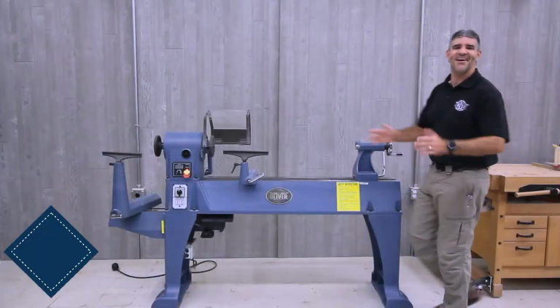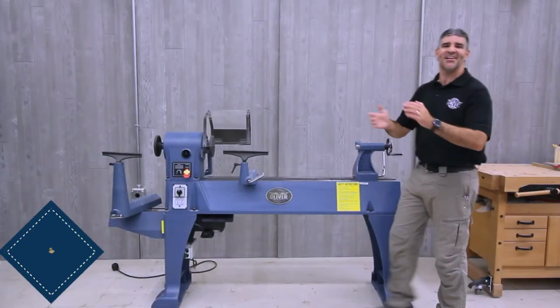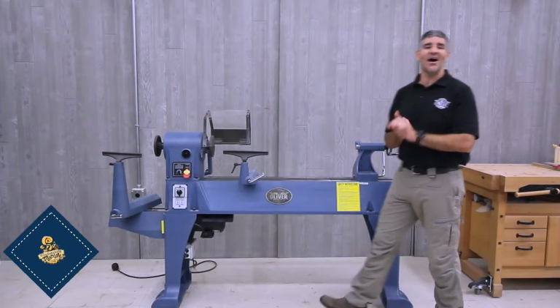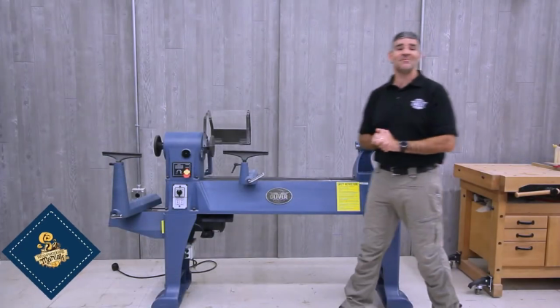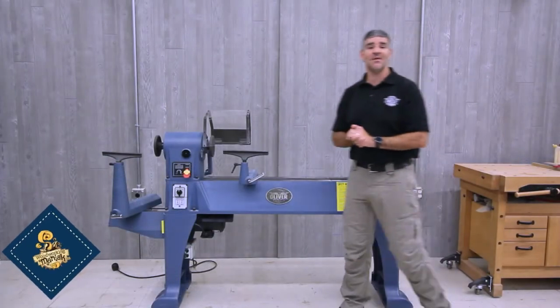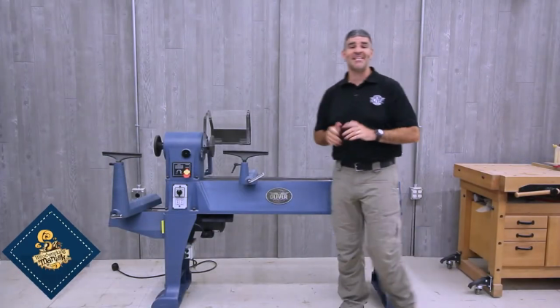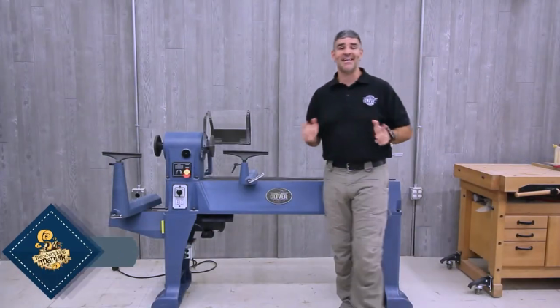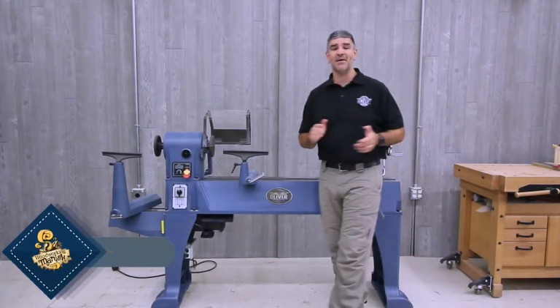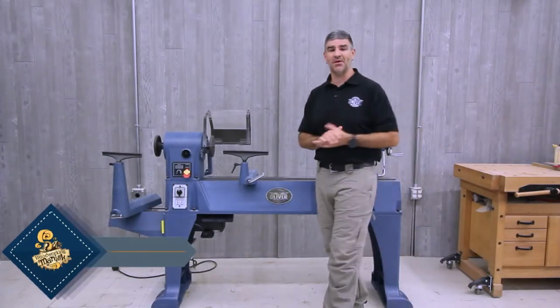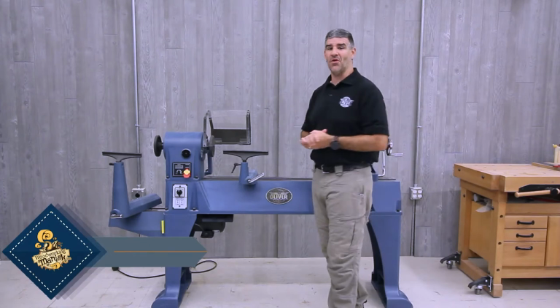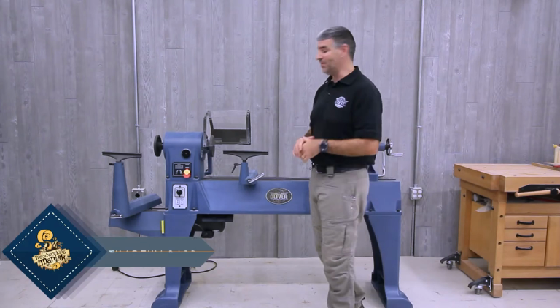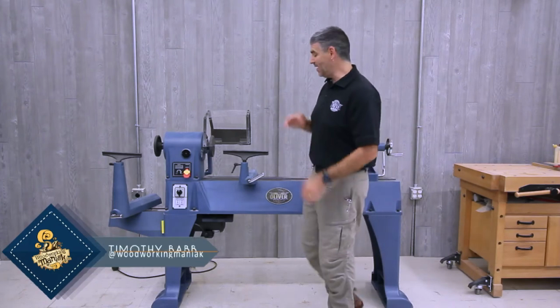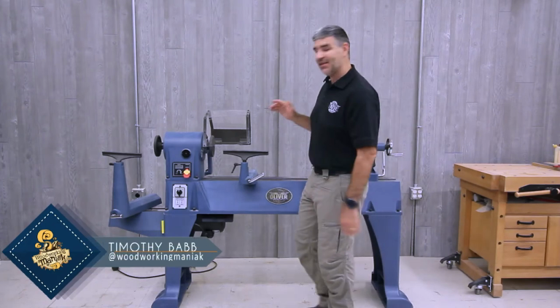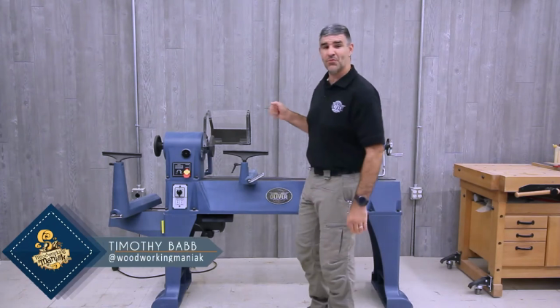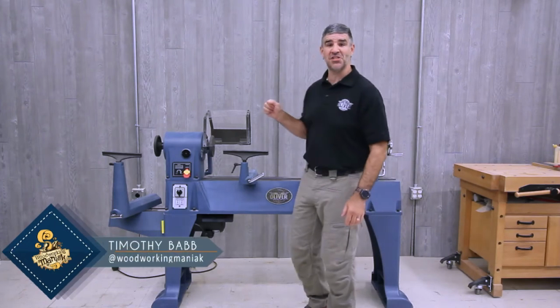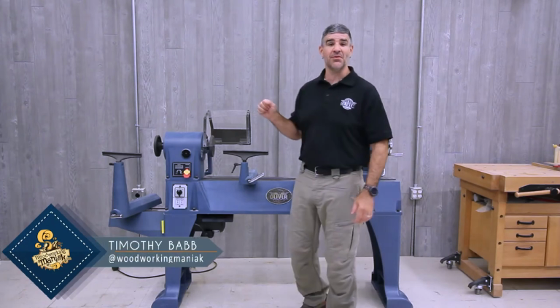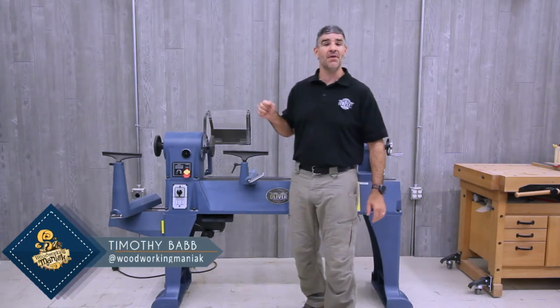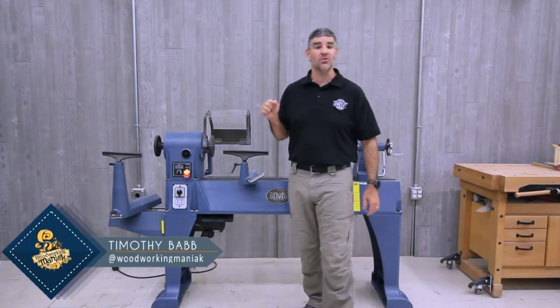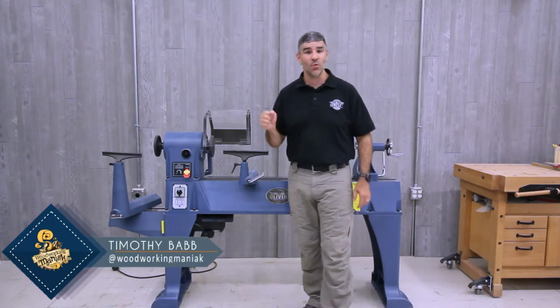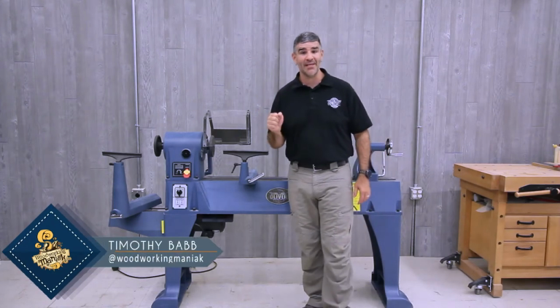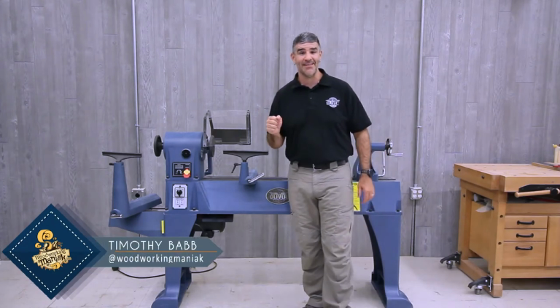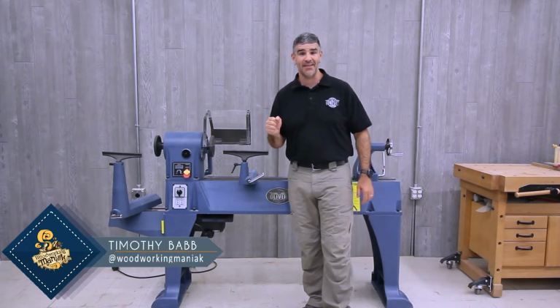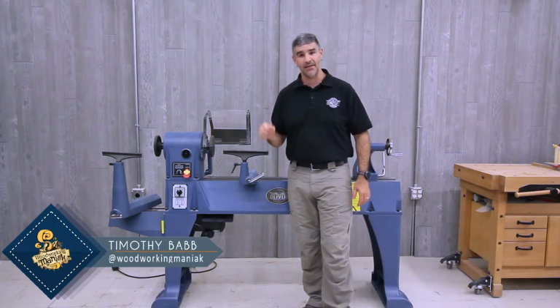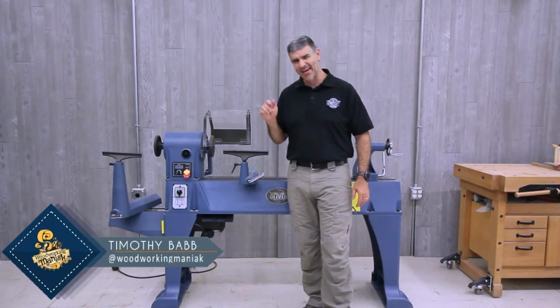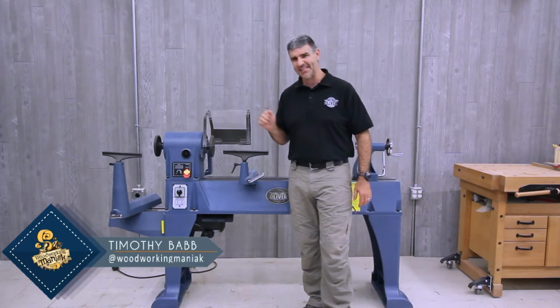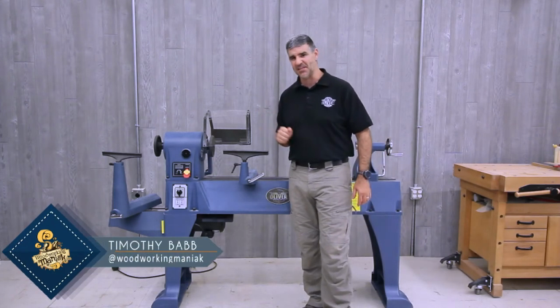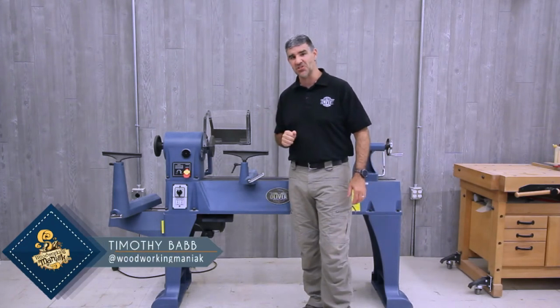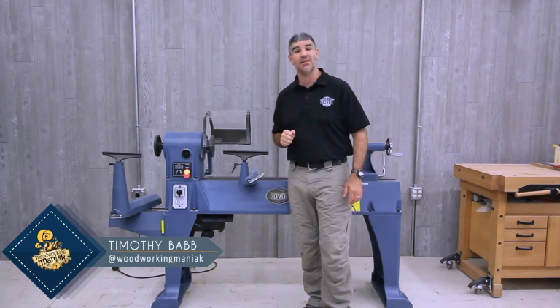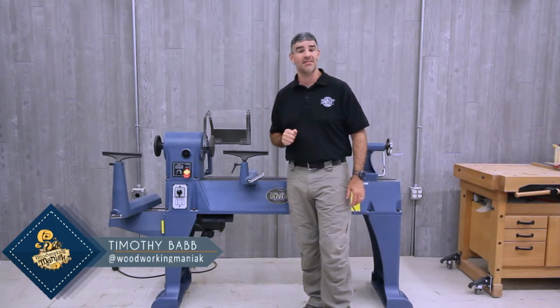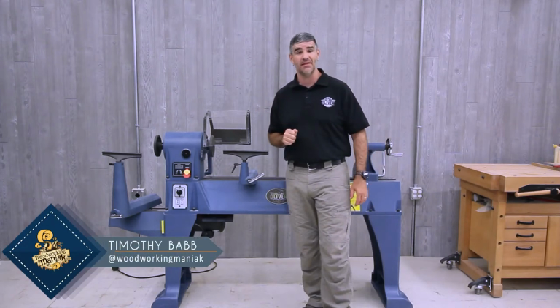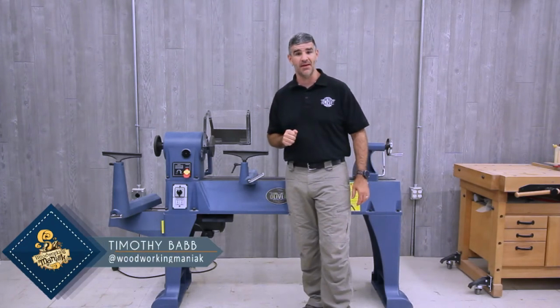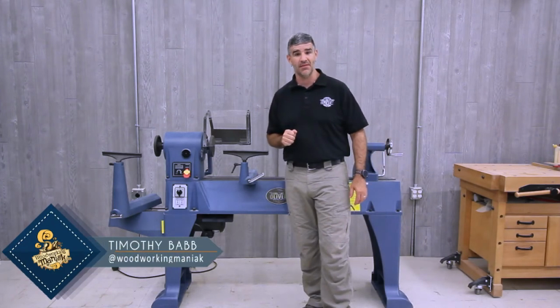Hello, I'm Tim and today I'm going to go over the Oliver Machinery model 2018 18 inch classic lathe.